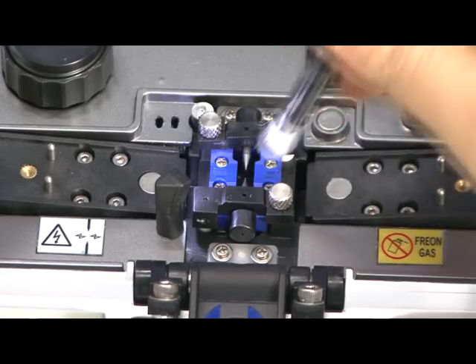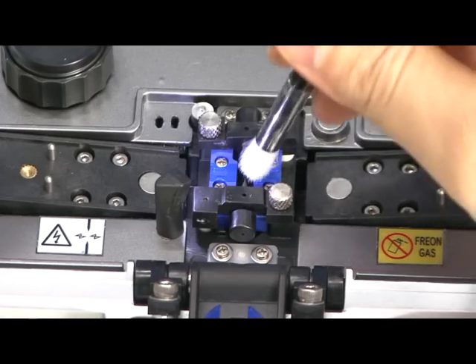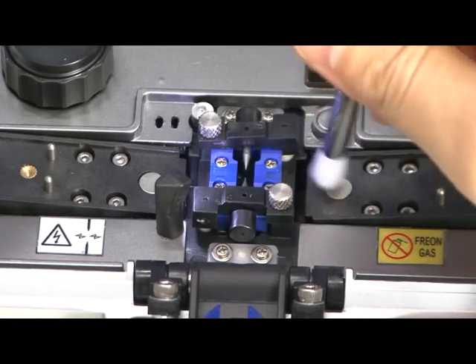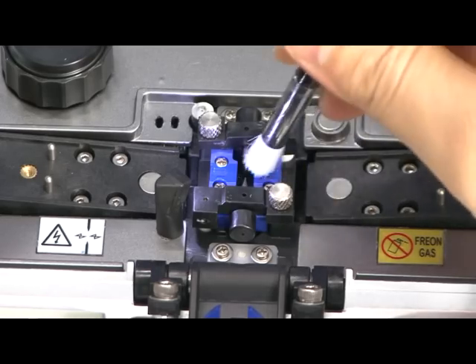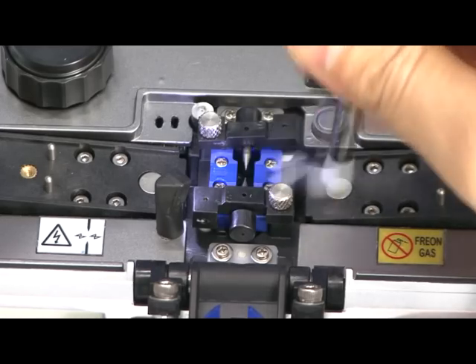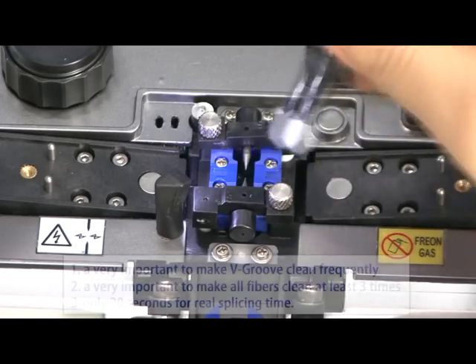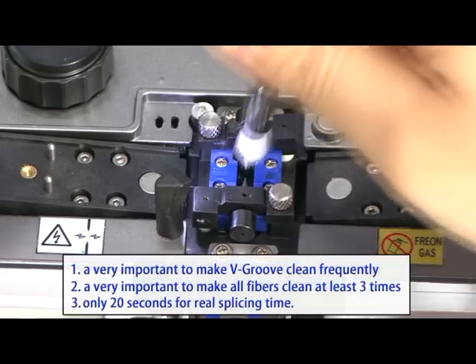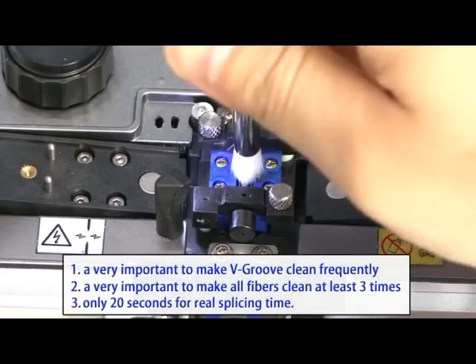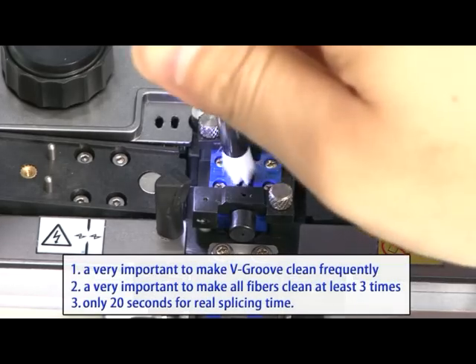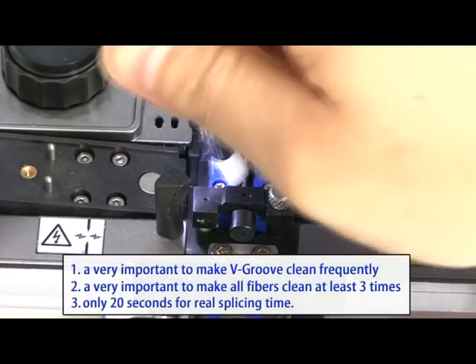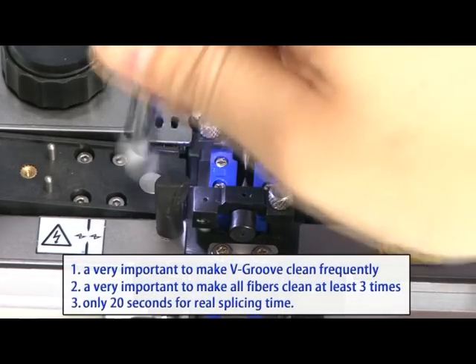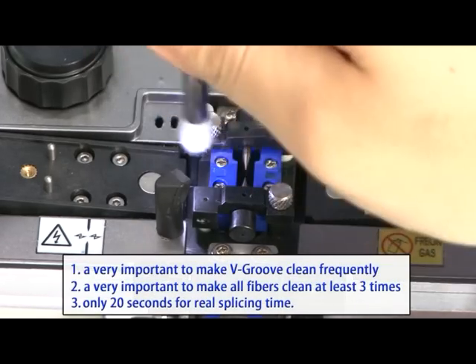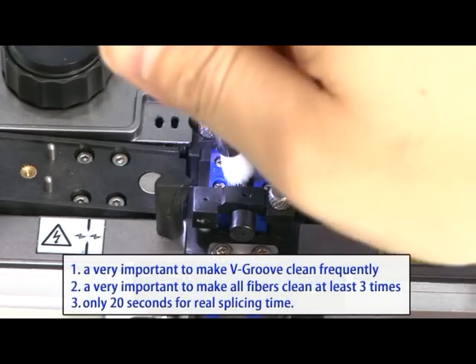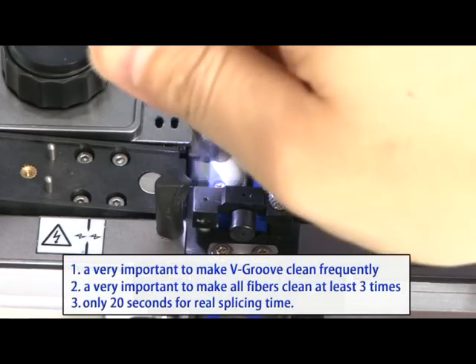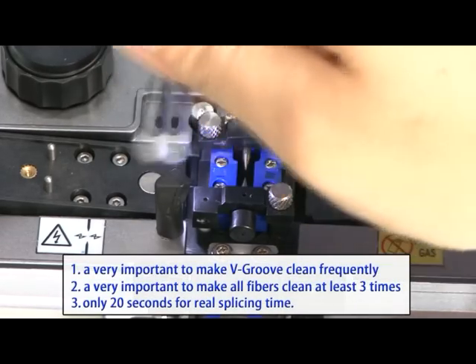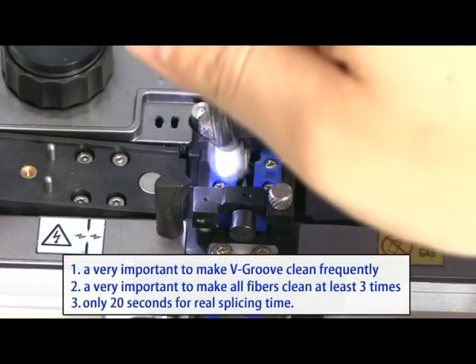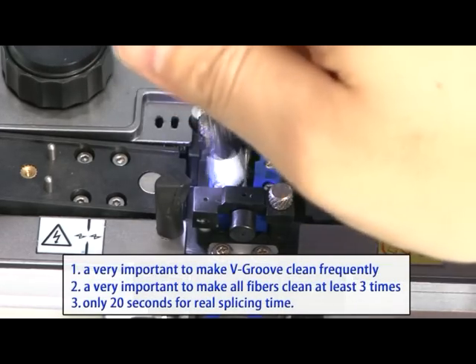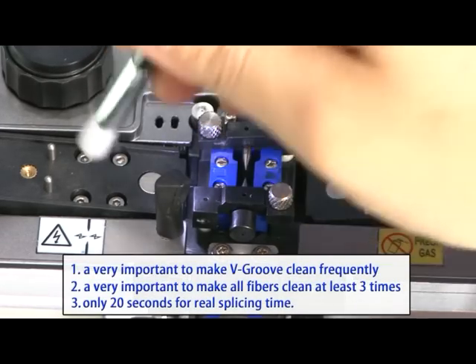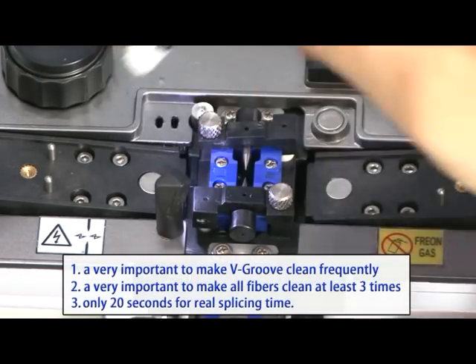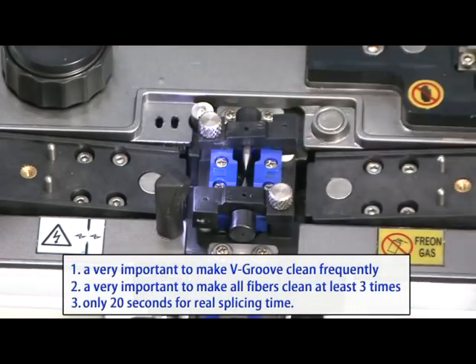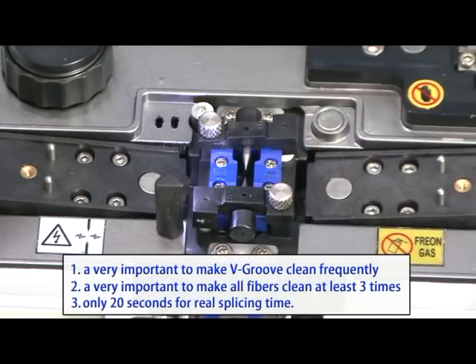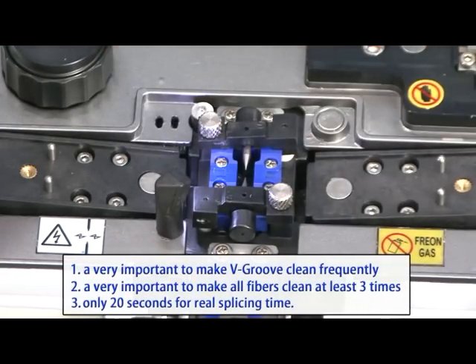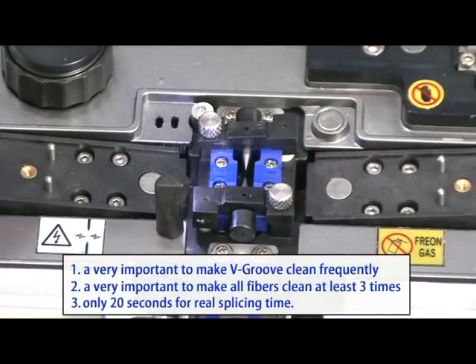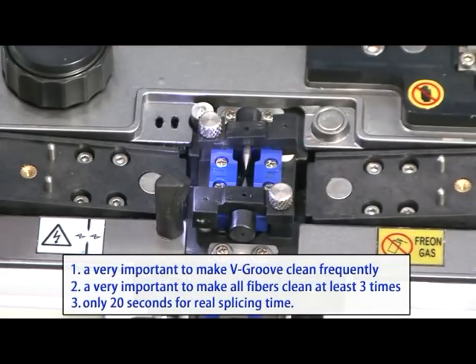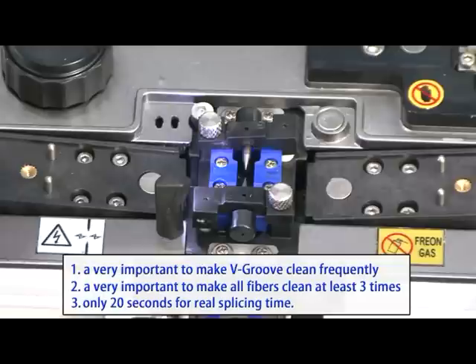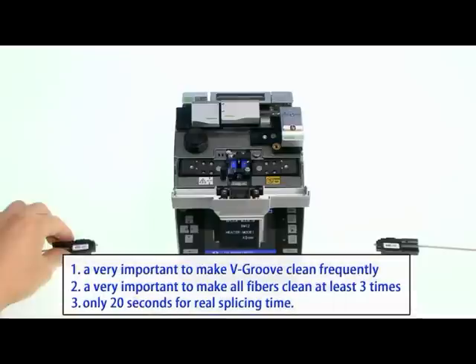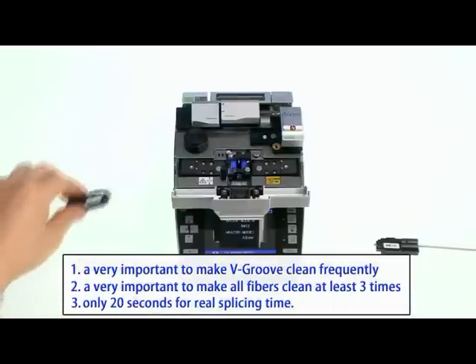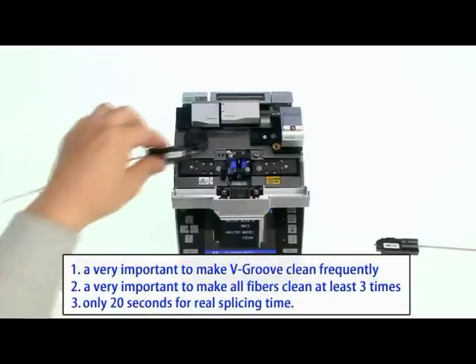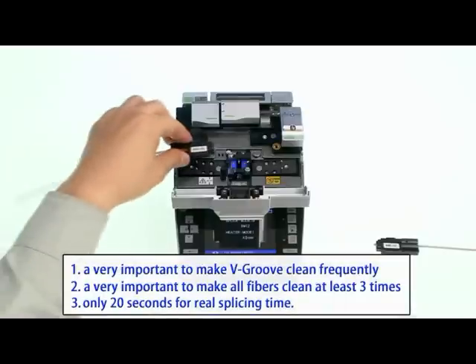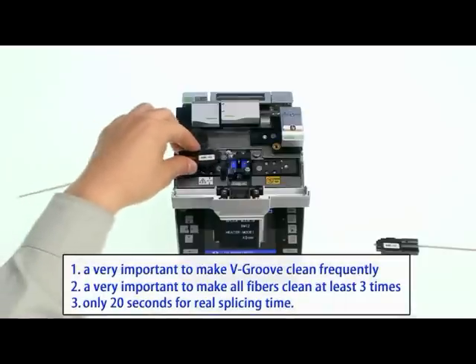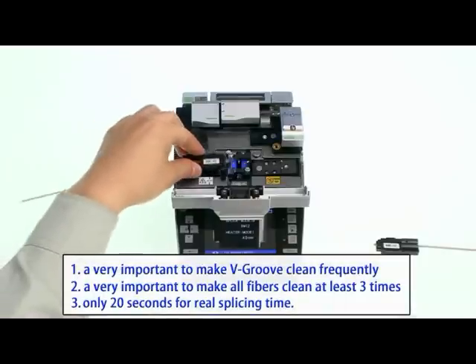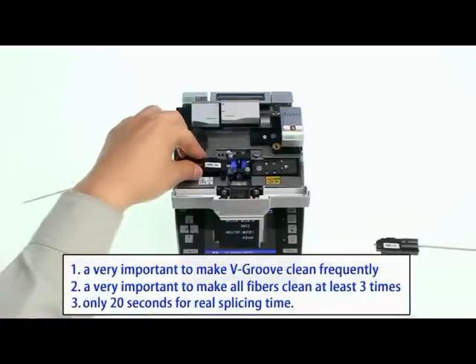Checking the splicing part: it cleans the V-groove very frequently and ensures all fibers are cleaned at least three times.